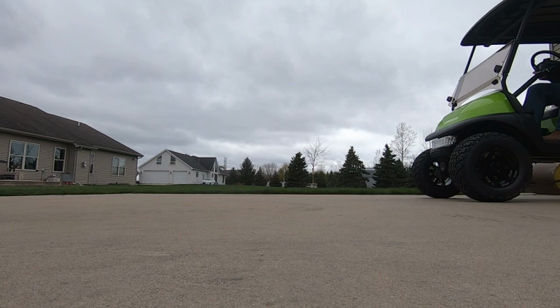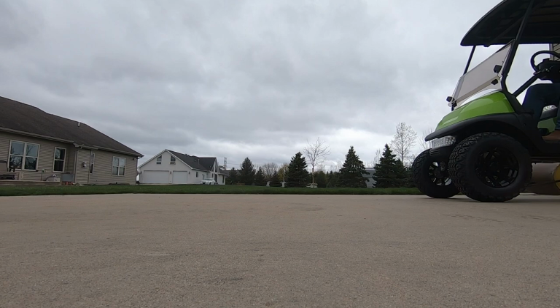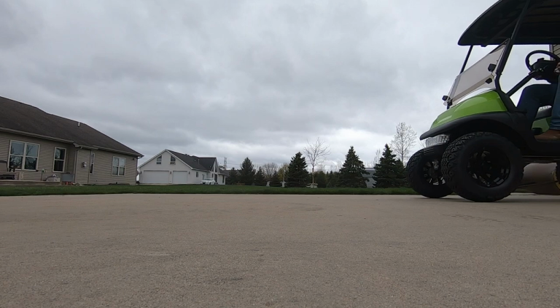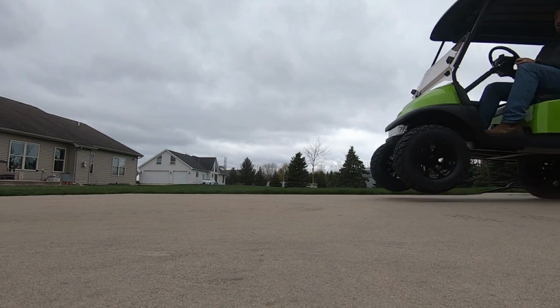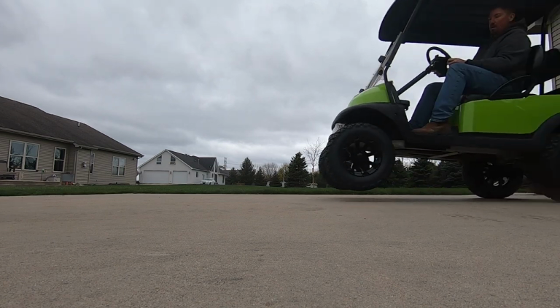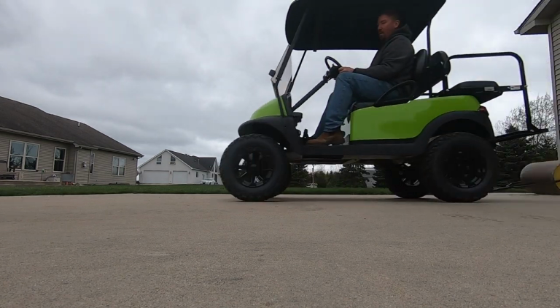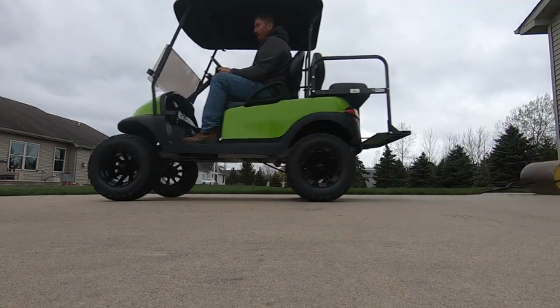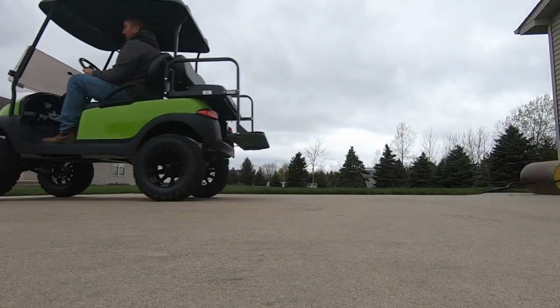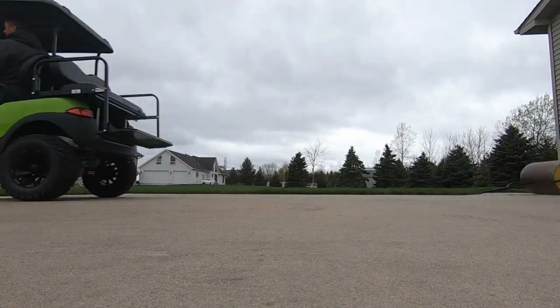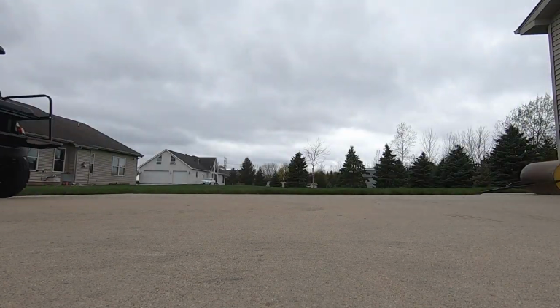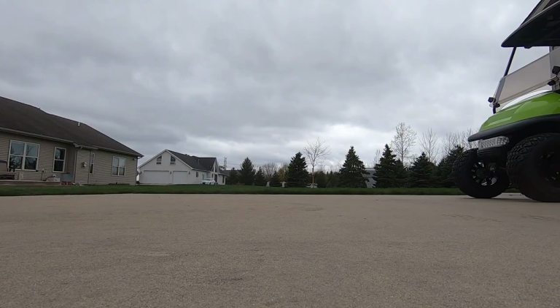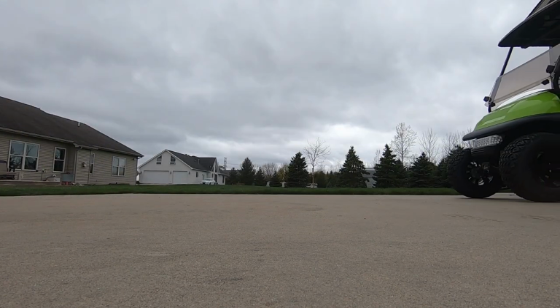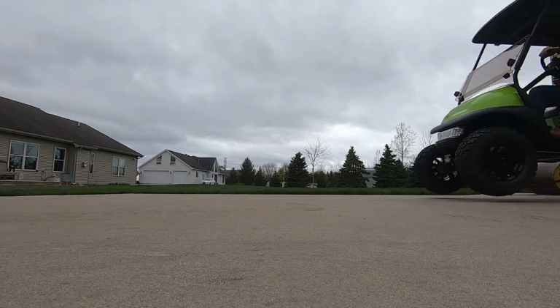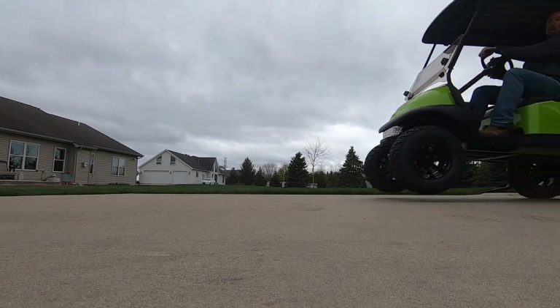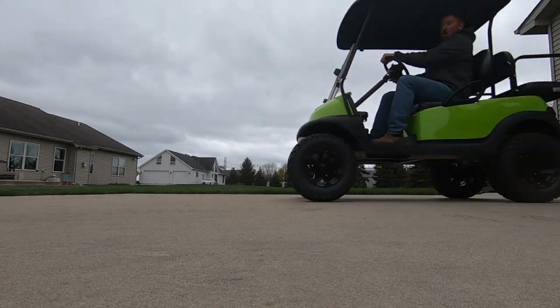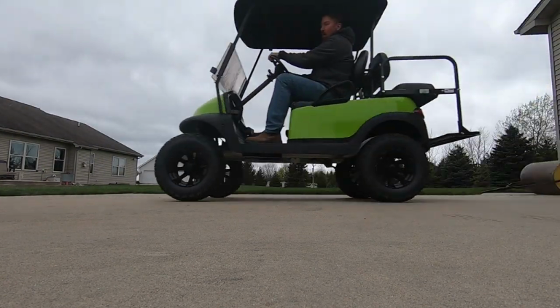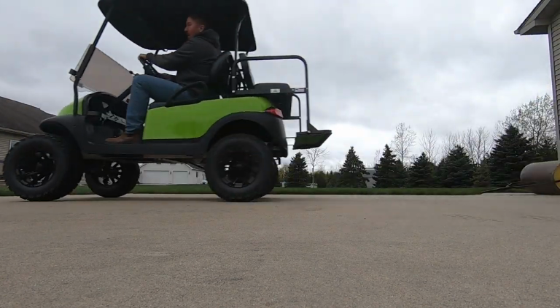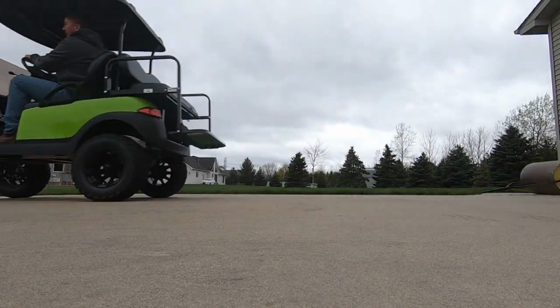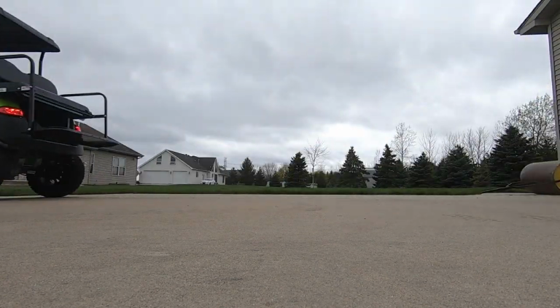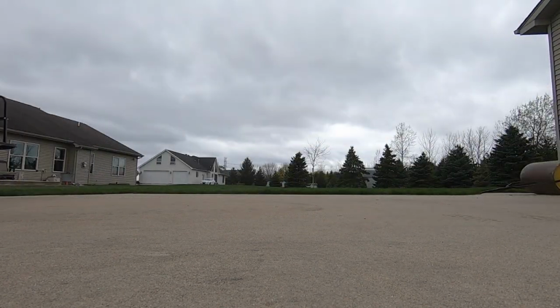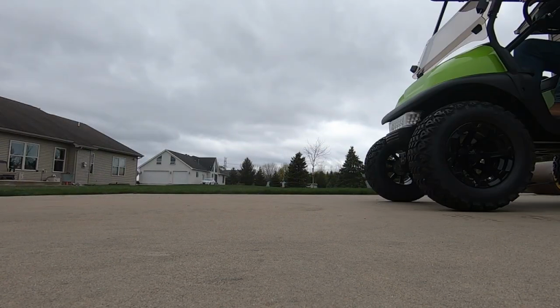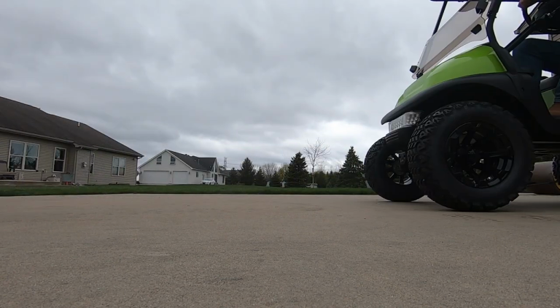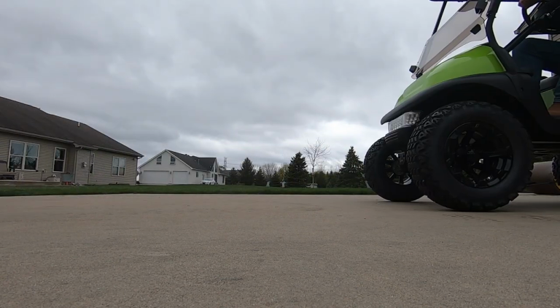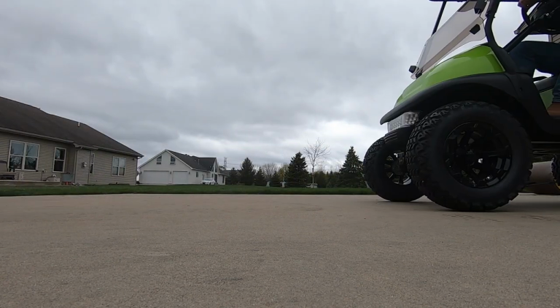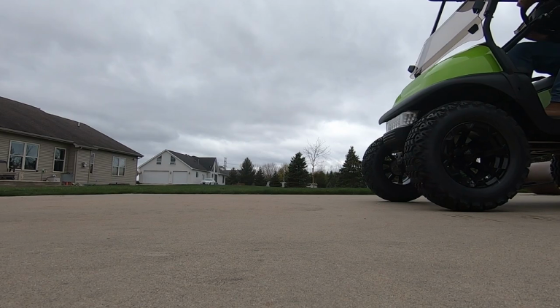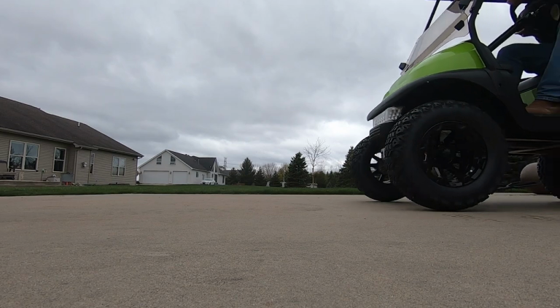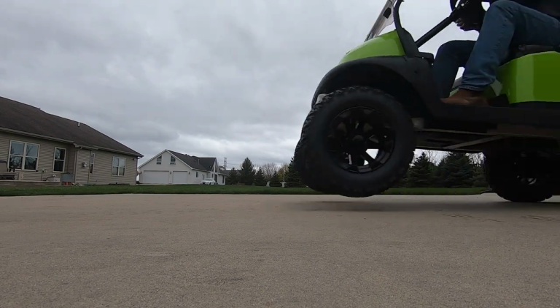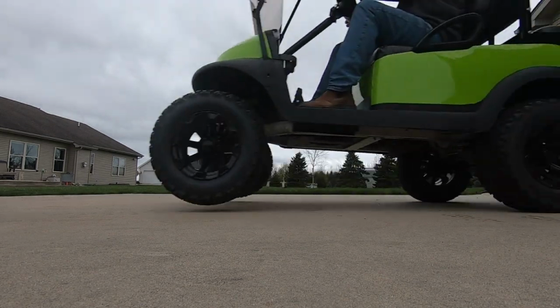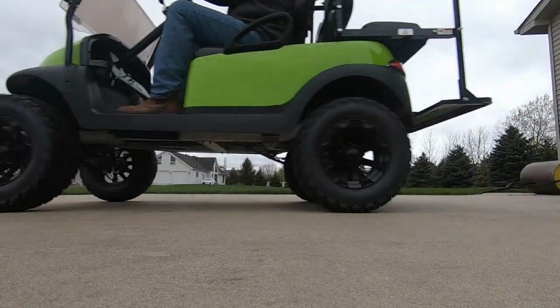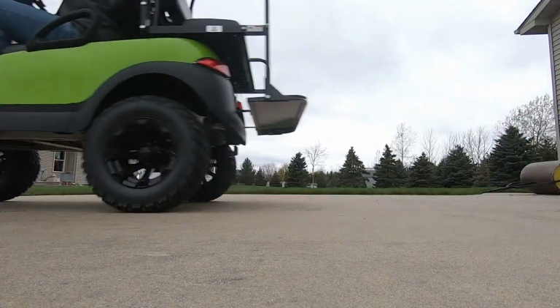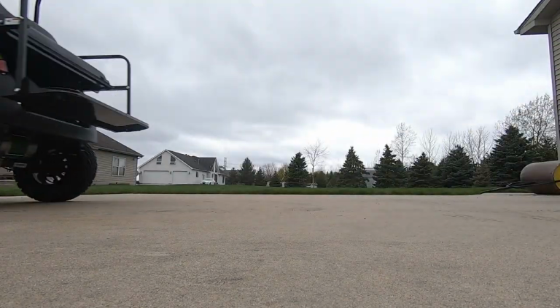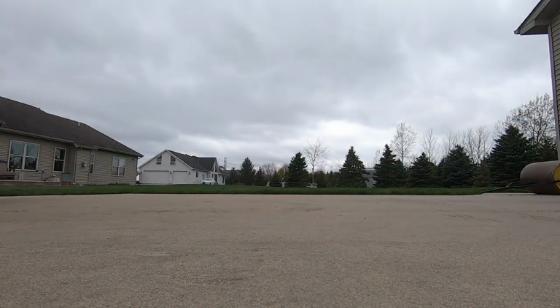Can your battery operated golf cart consistently pull the front tires off the ground, no matter if you have a full or empty battery?